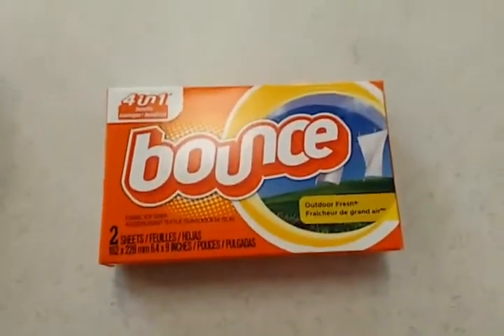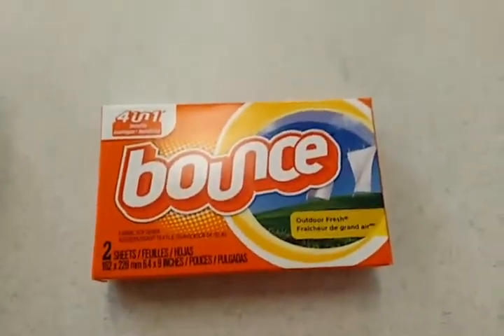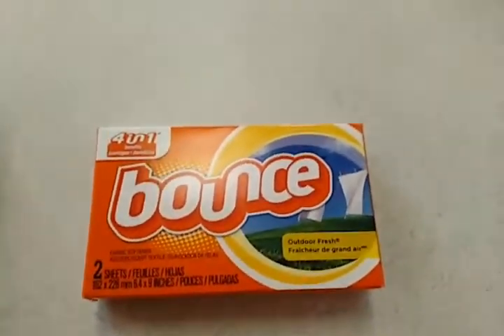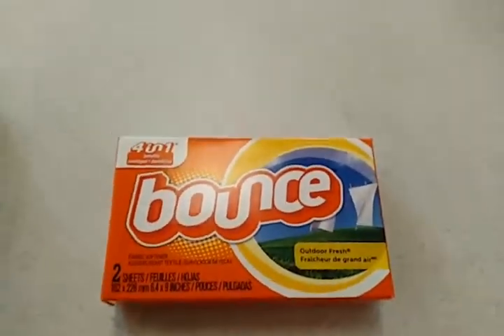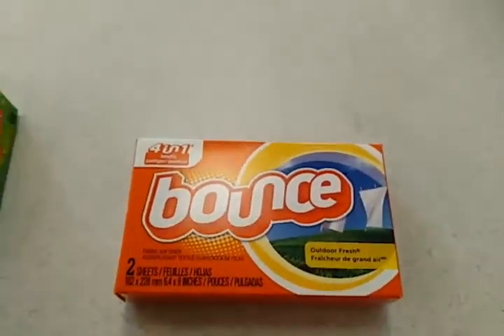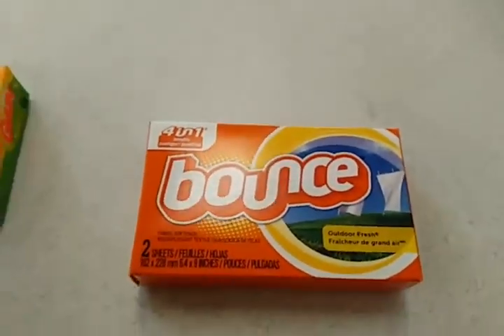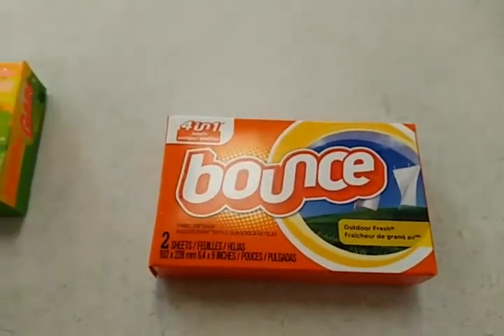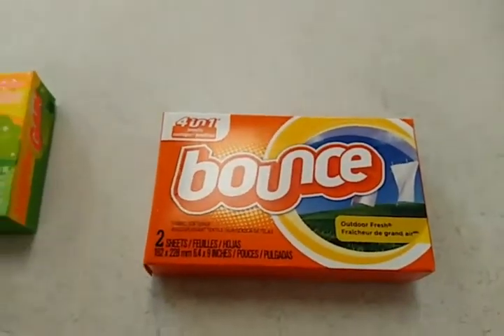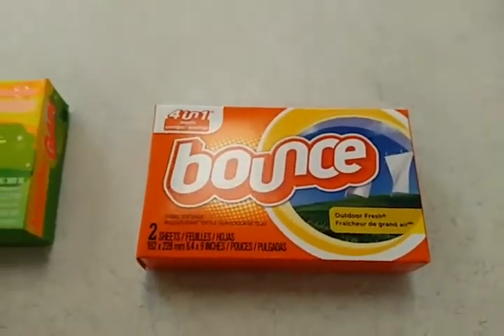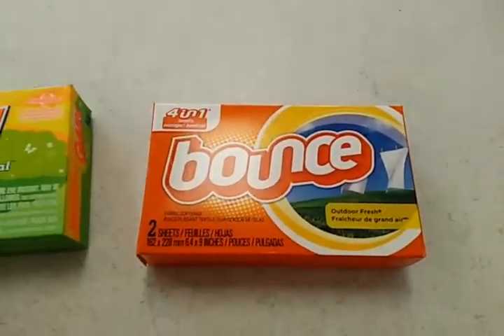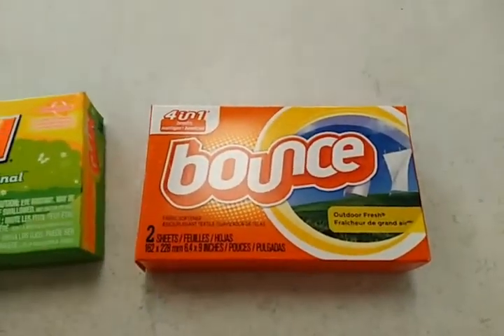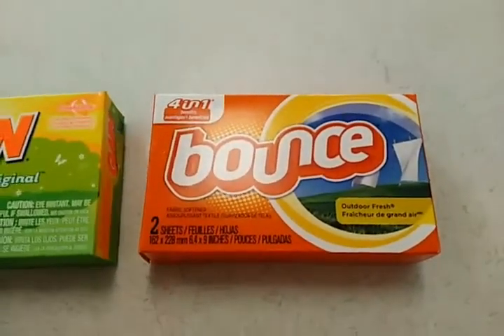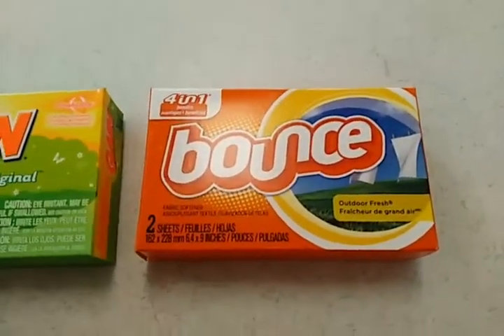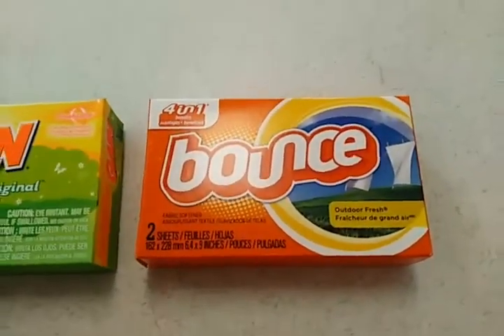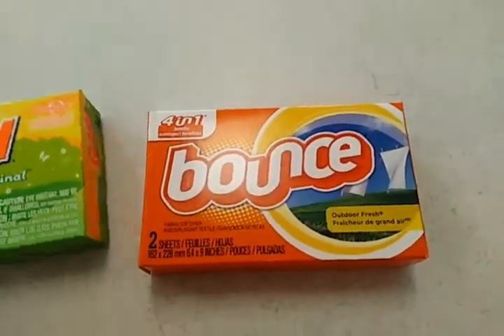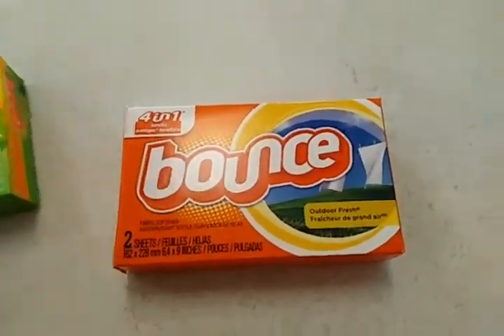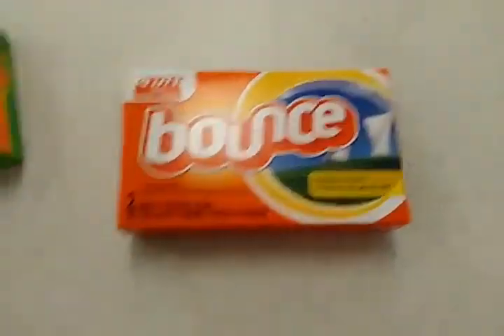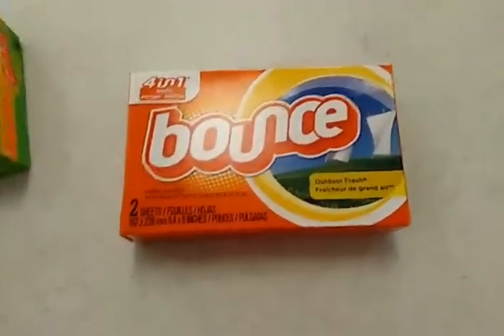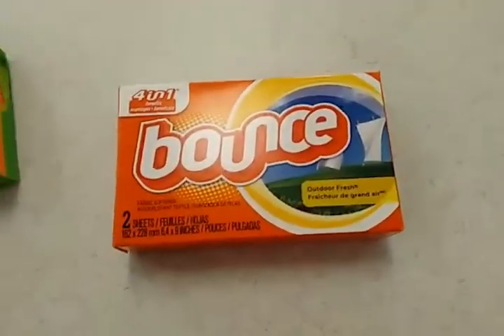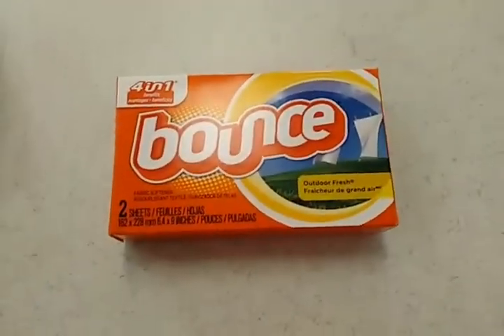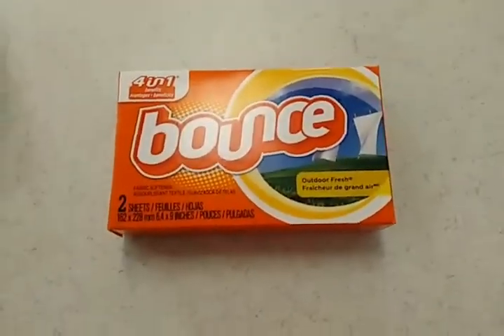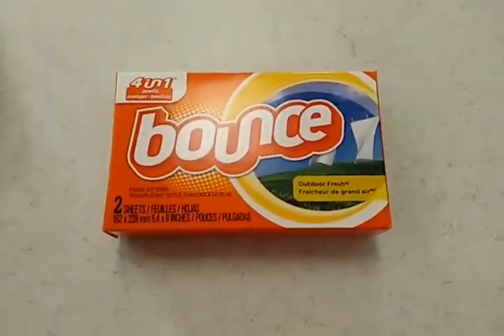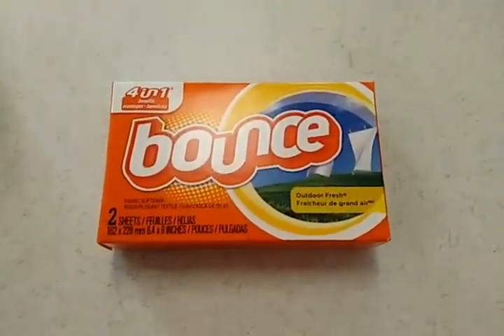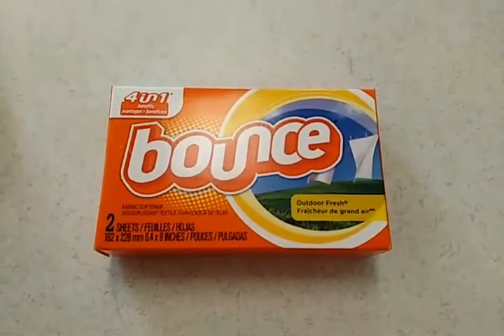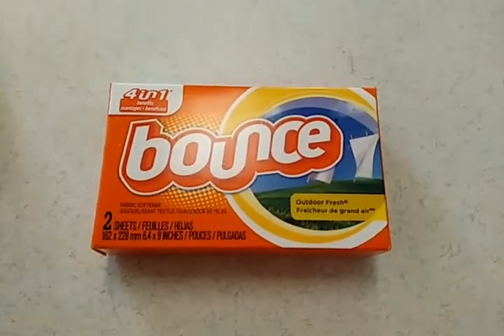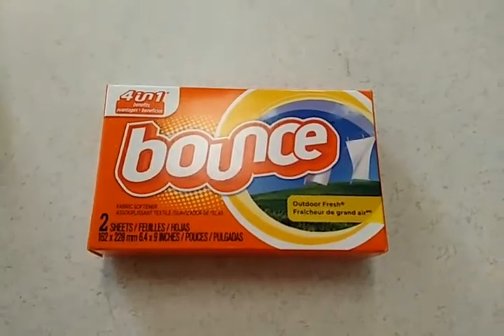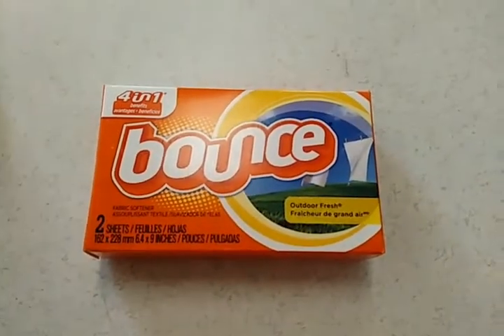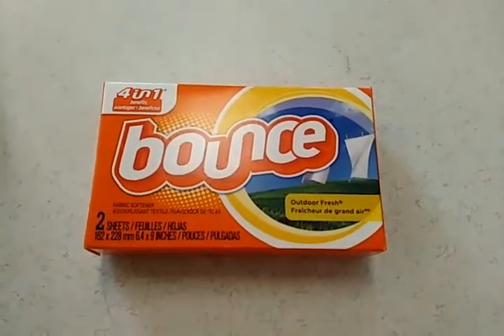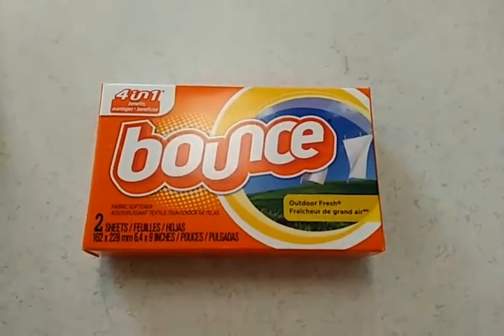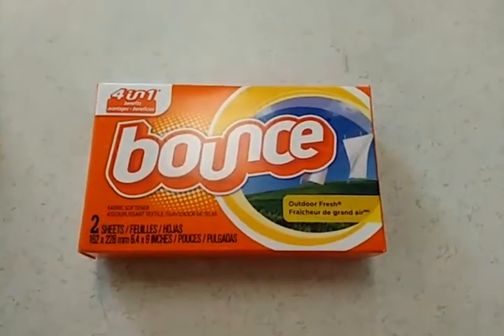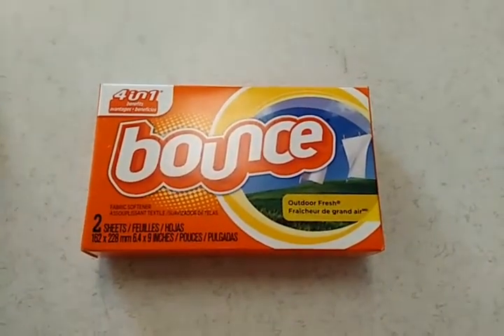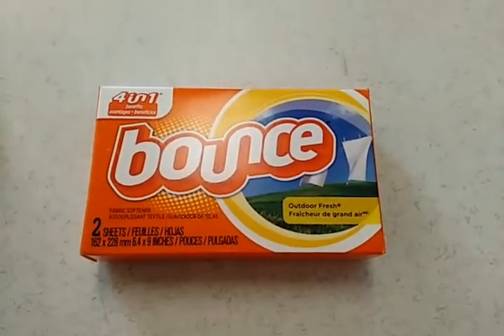Hey guys, good afternoon and welcome to my channel. We're discussing Mandela effects. Thank you for joining in today. Welcome all Mandela effect fans.